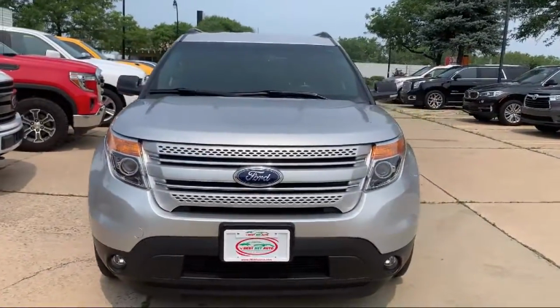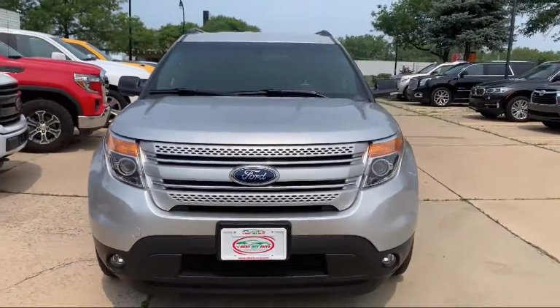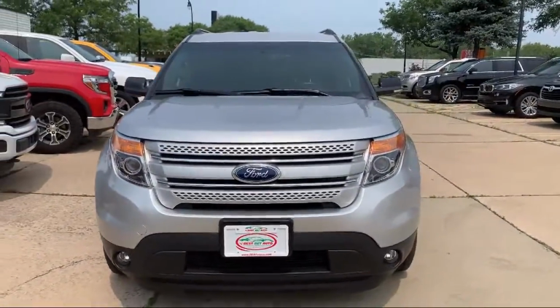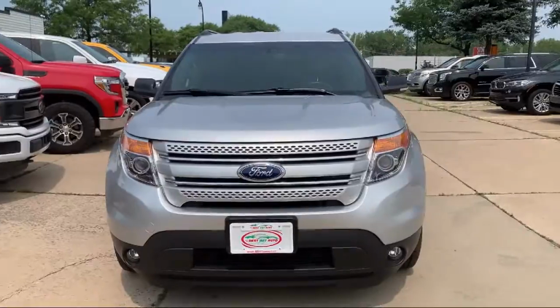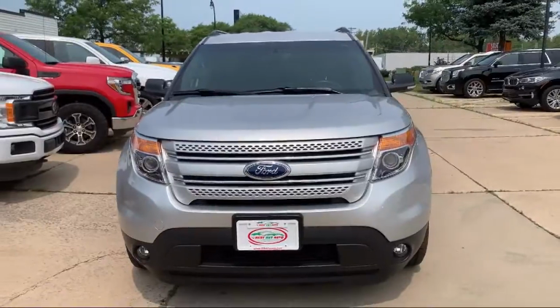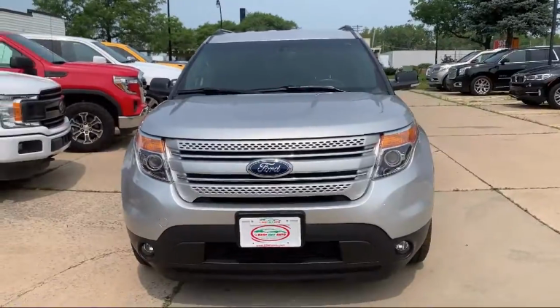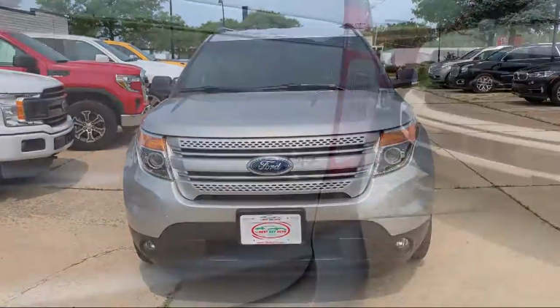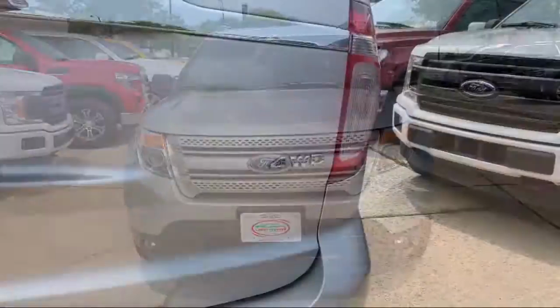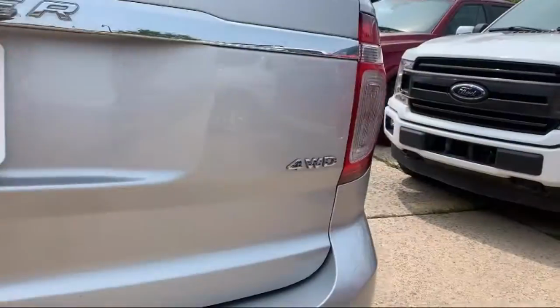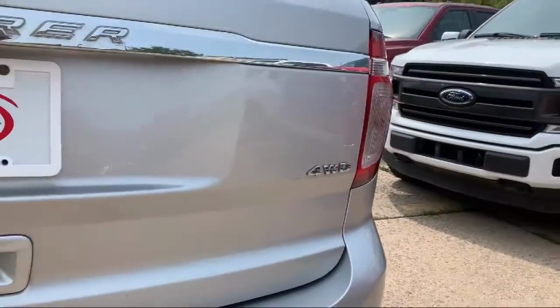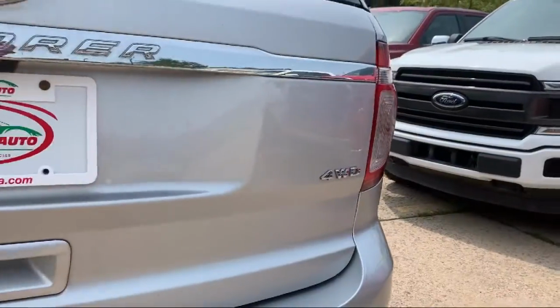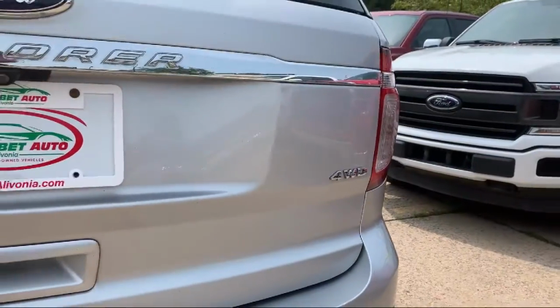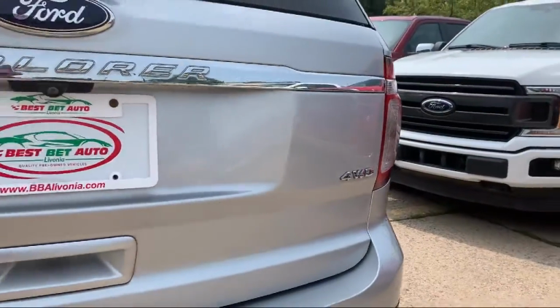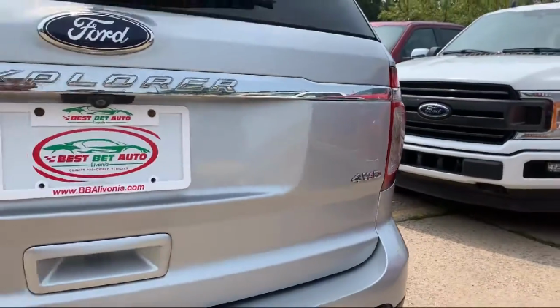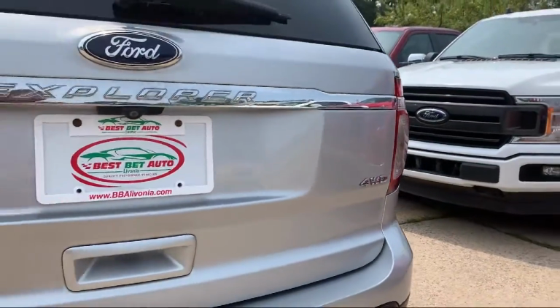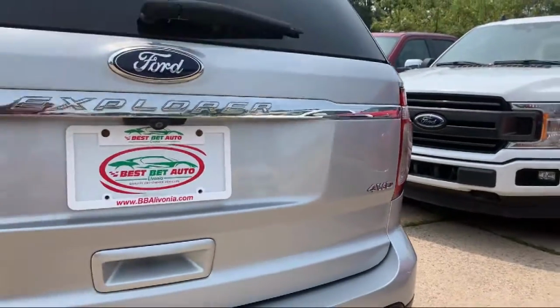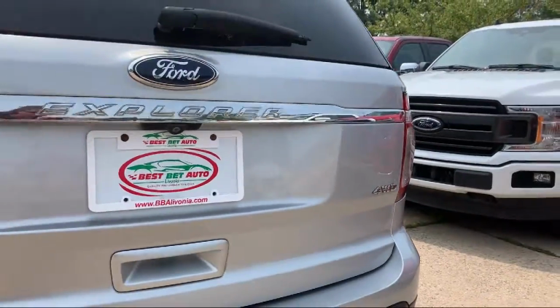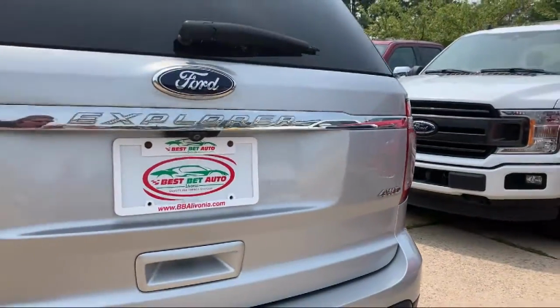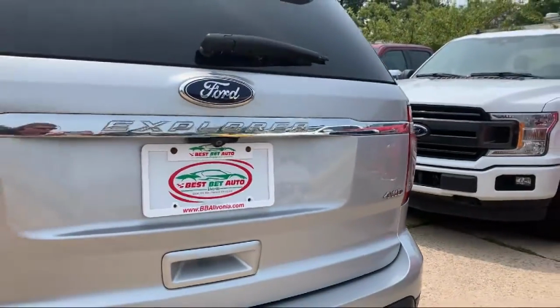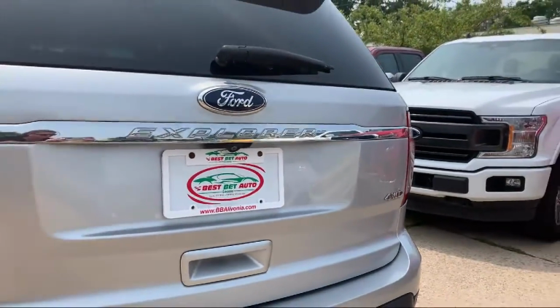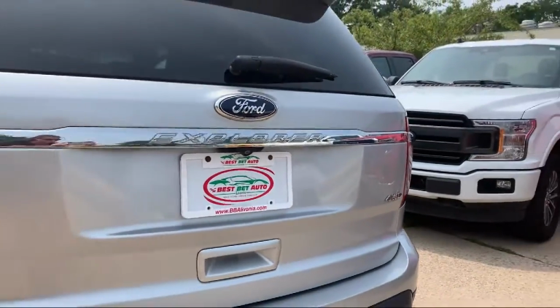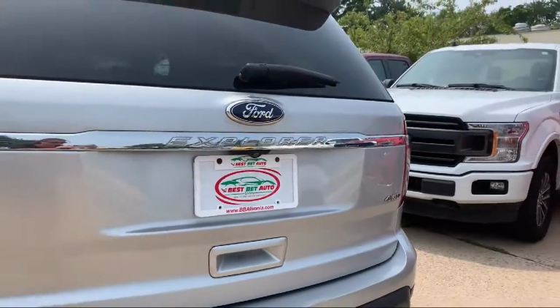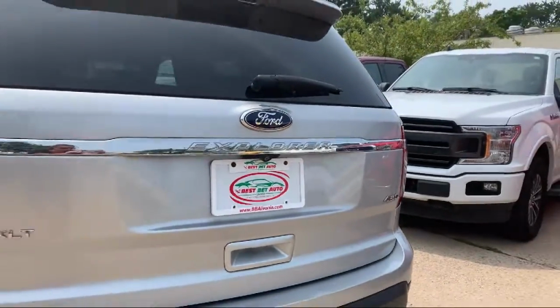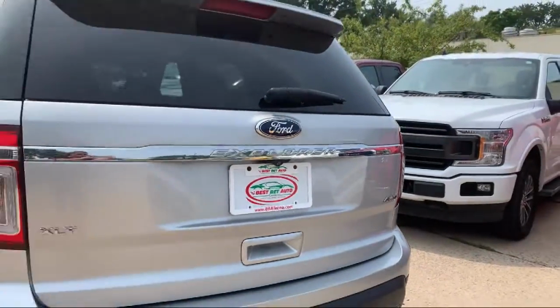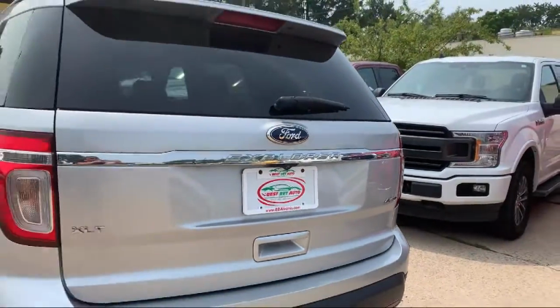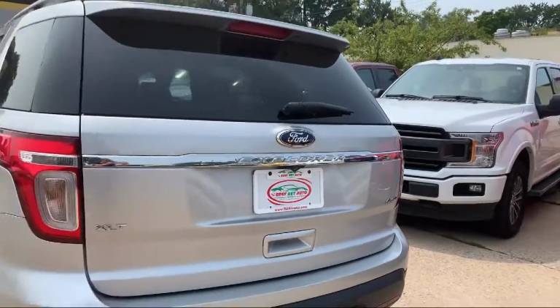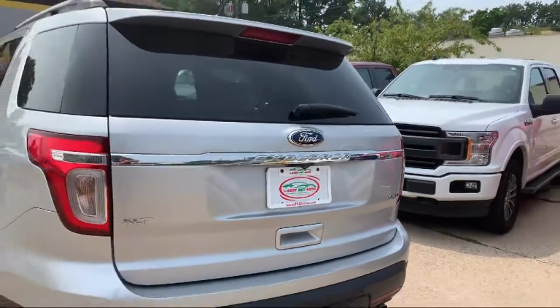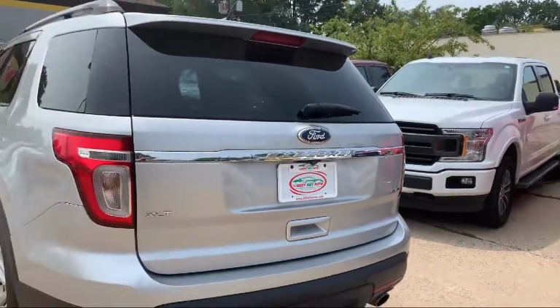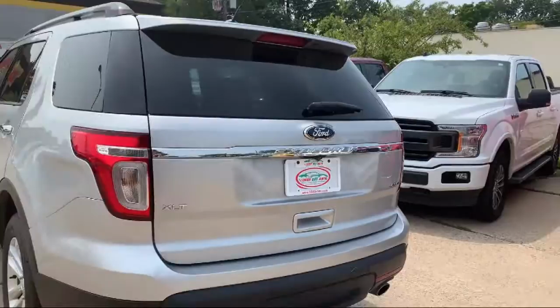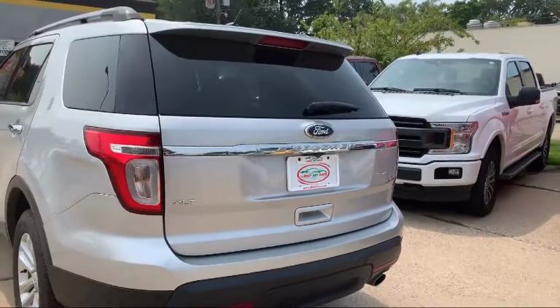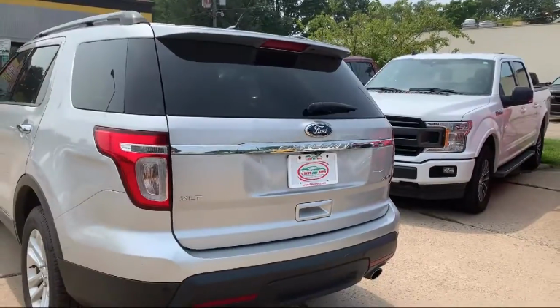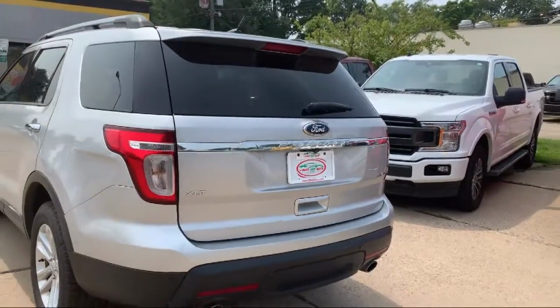It also features traction control, cruise control, power windows, fog lights, and has less than 55,000 miles on the odometer.